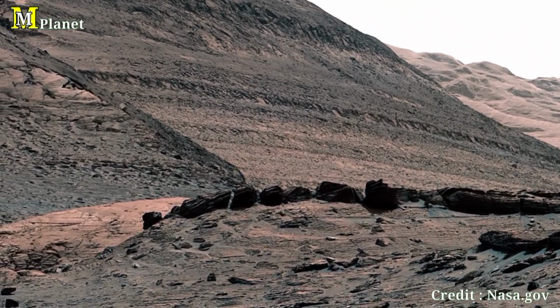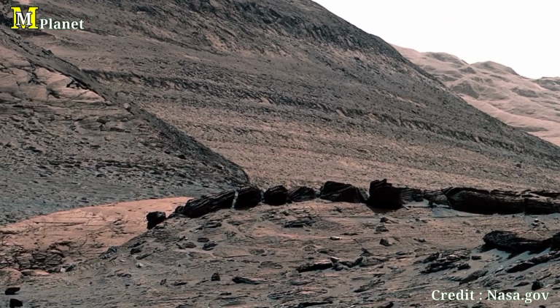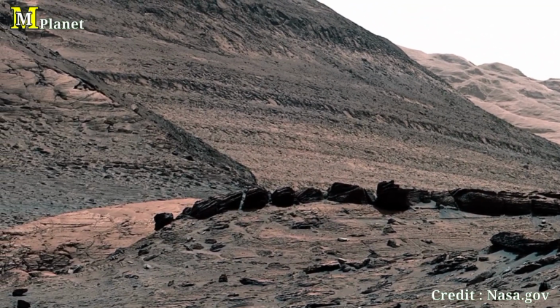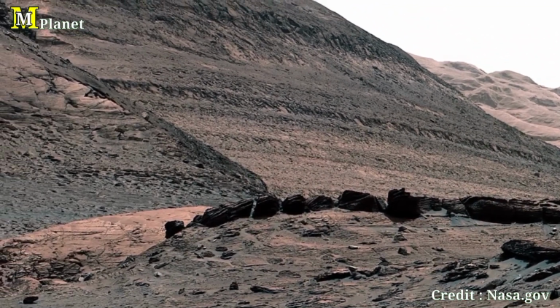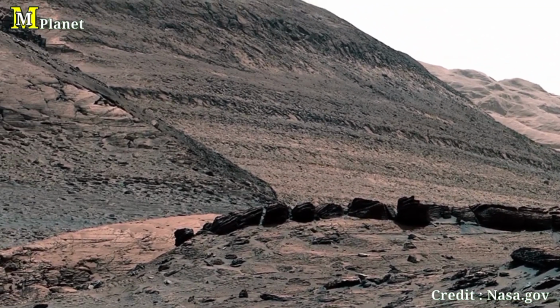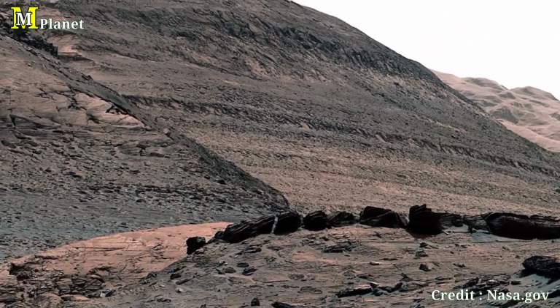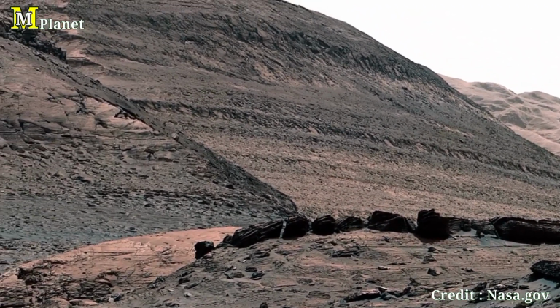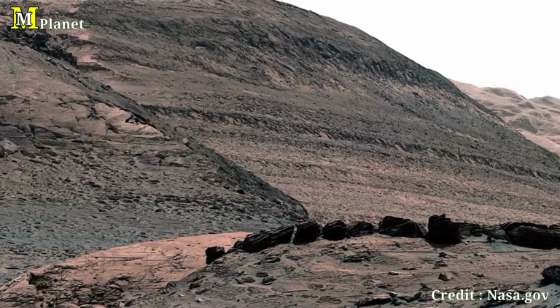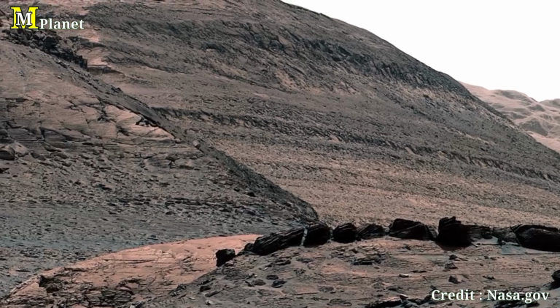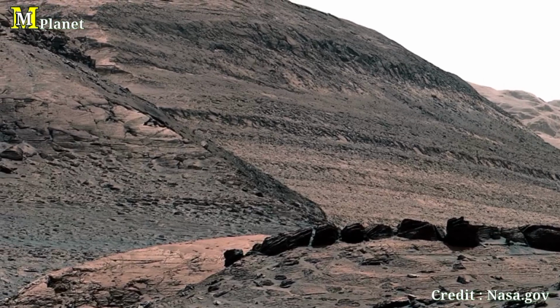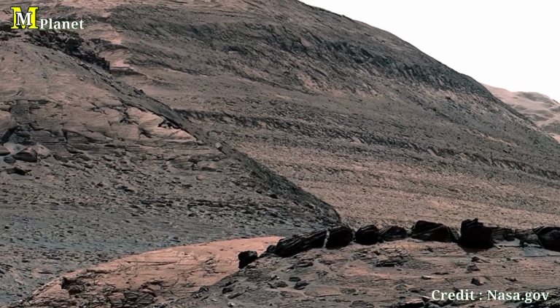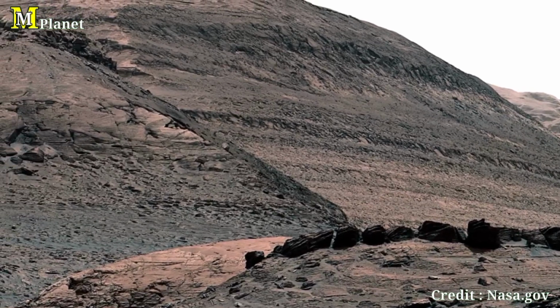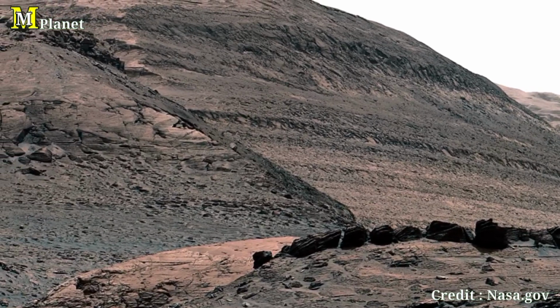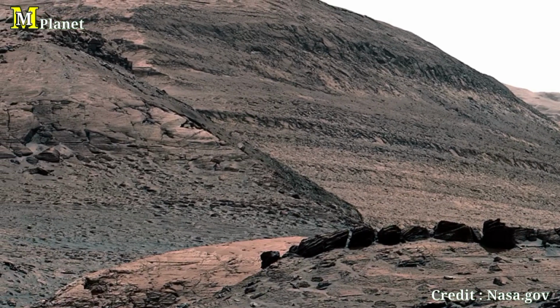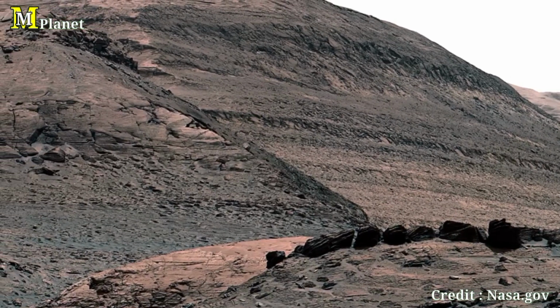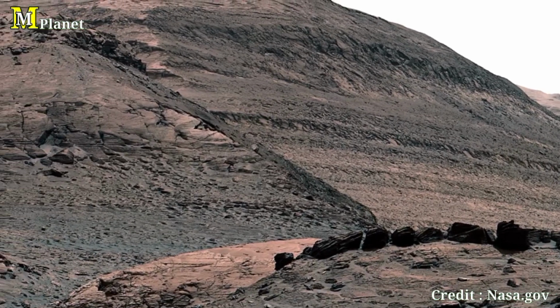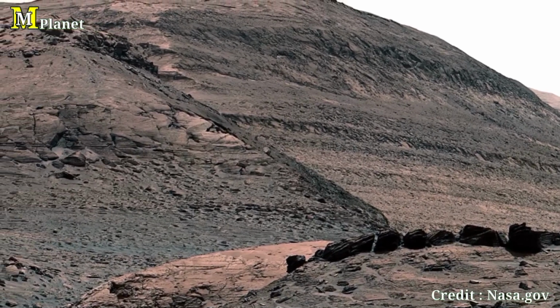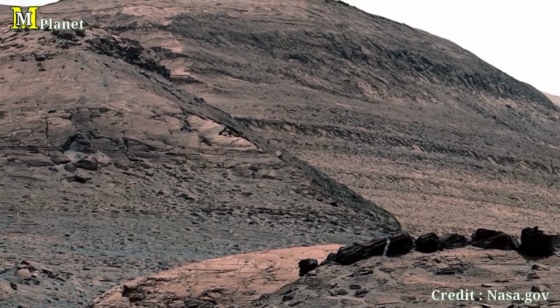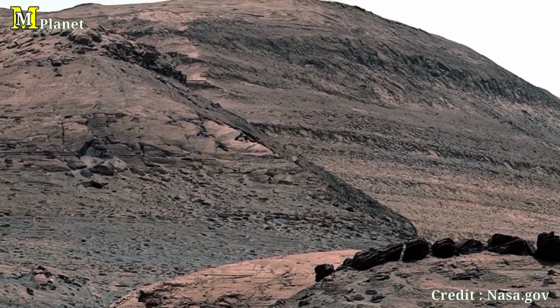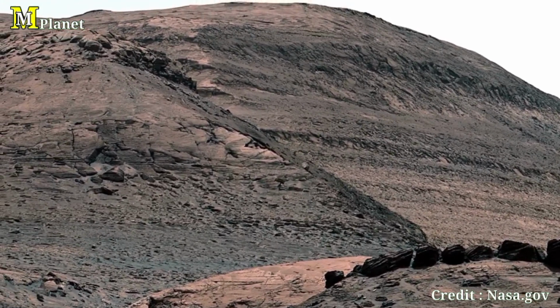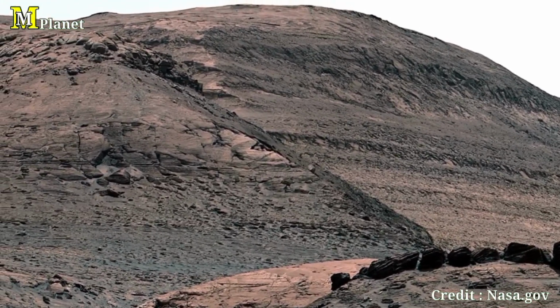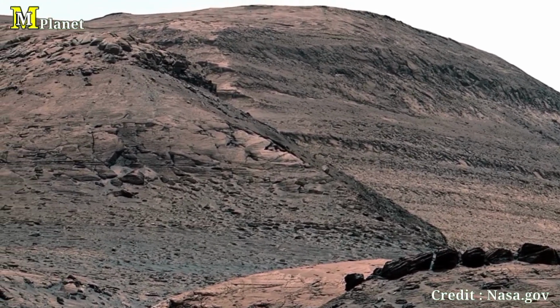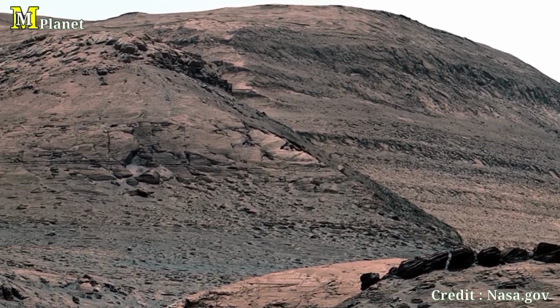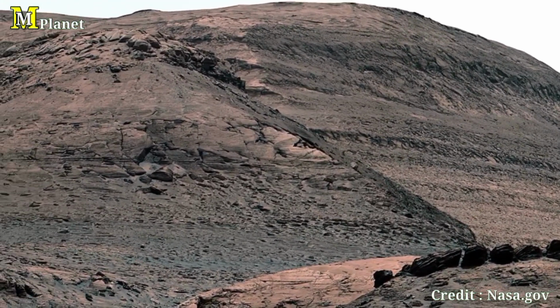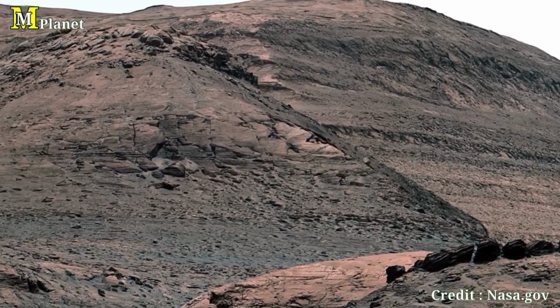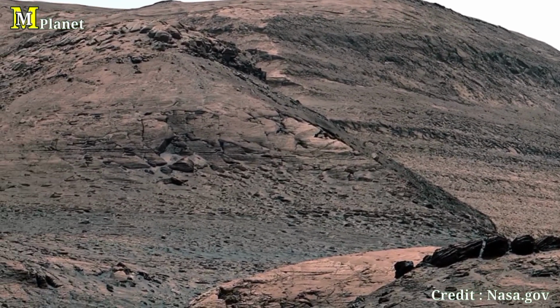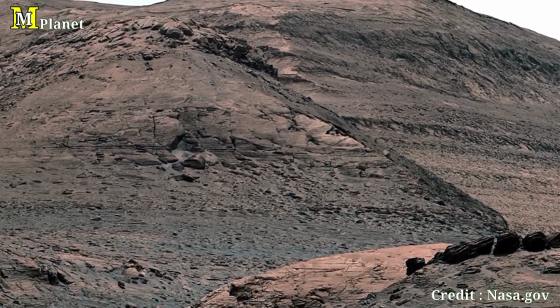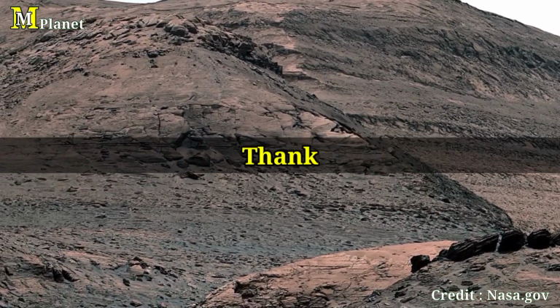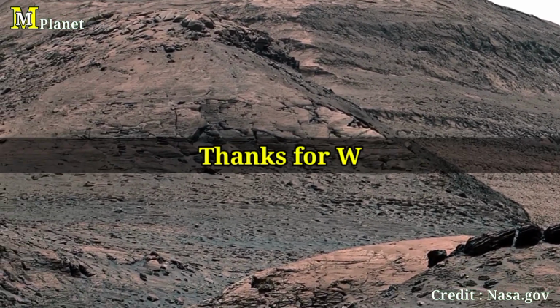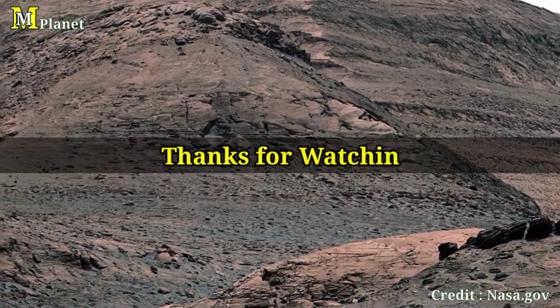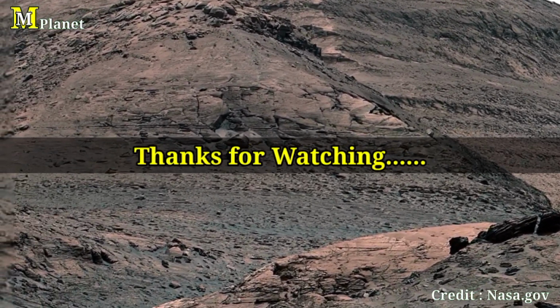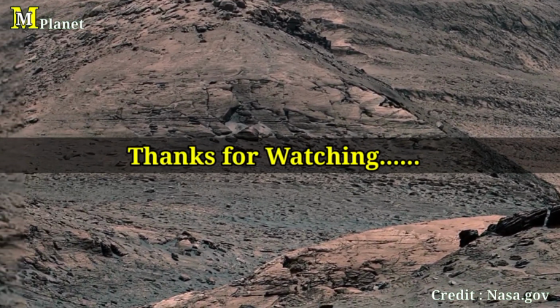If you enjoyed this video, don't forget to like, share and subscribe to Mars Mystical Planet, and also hit the bell icon. Thanks for watching.